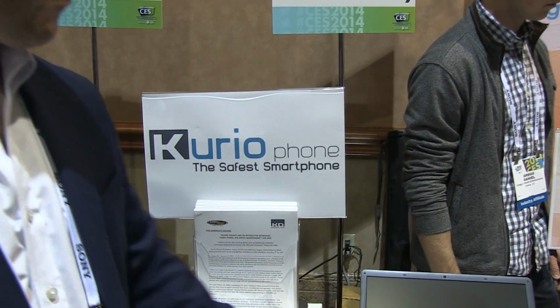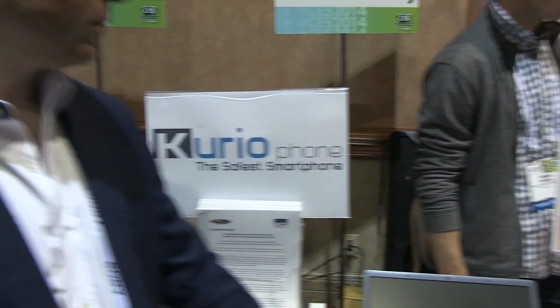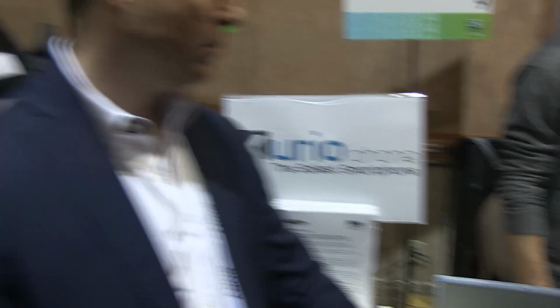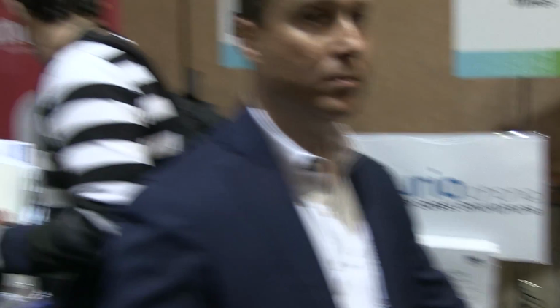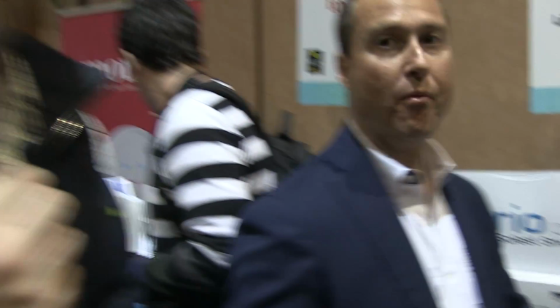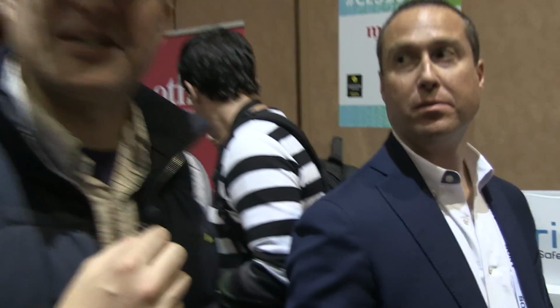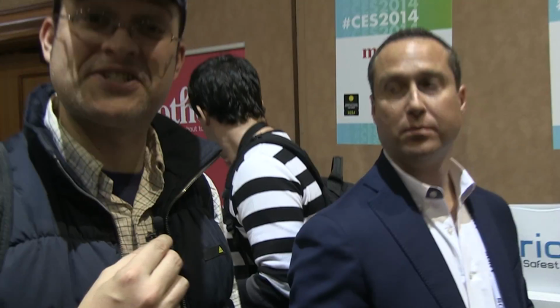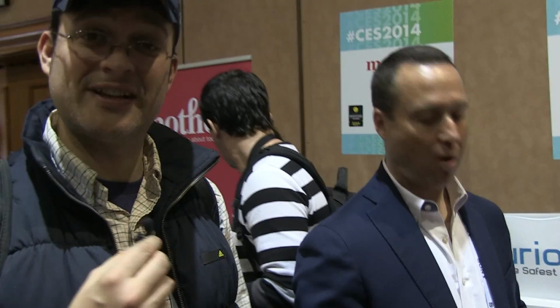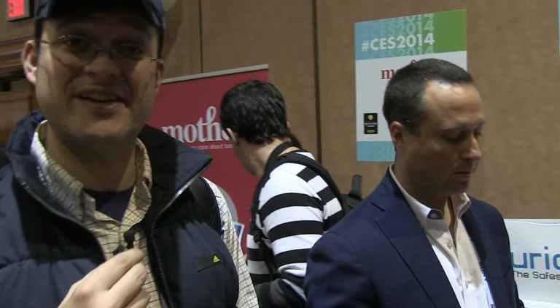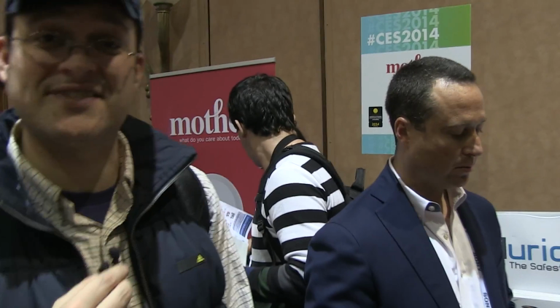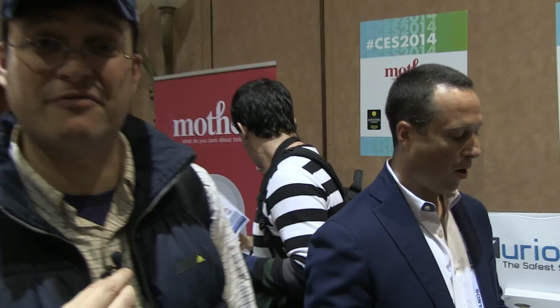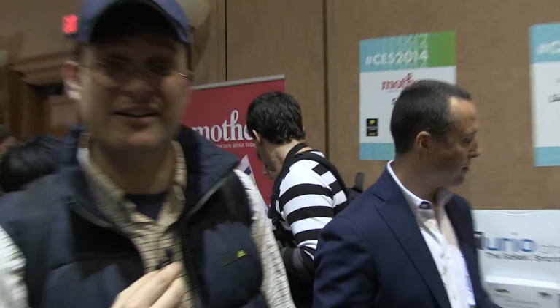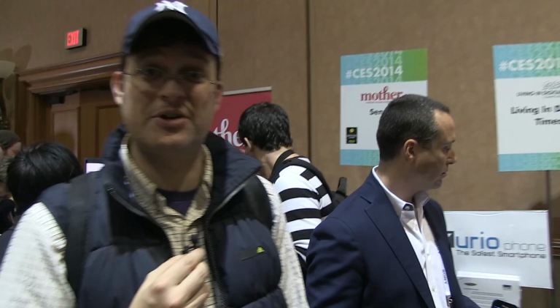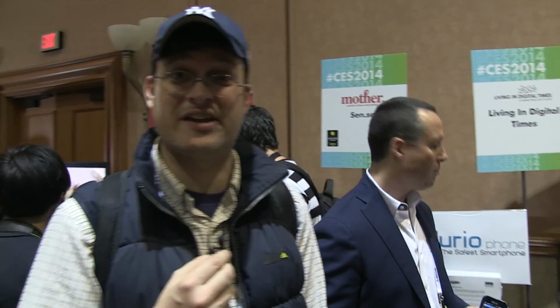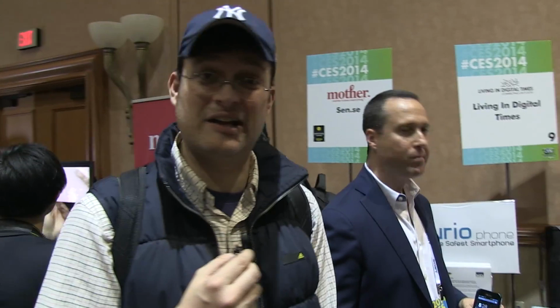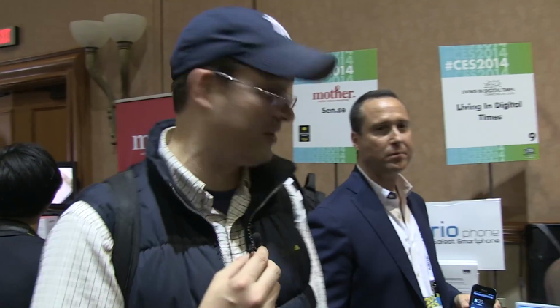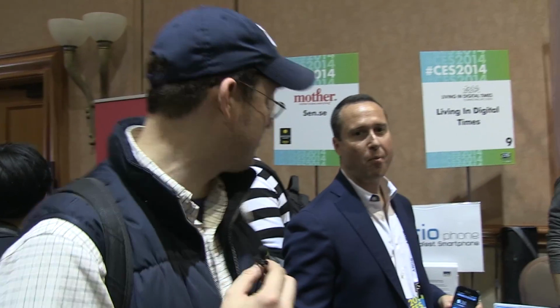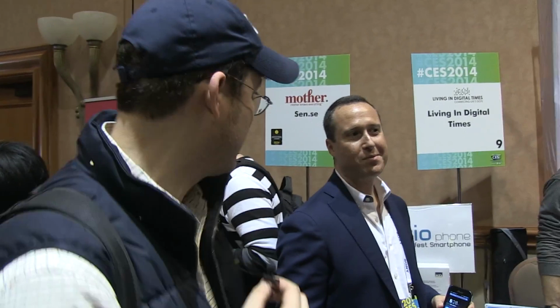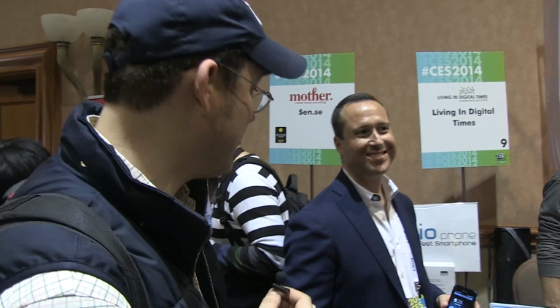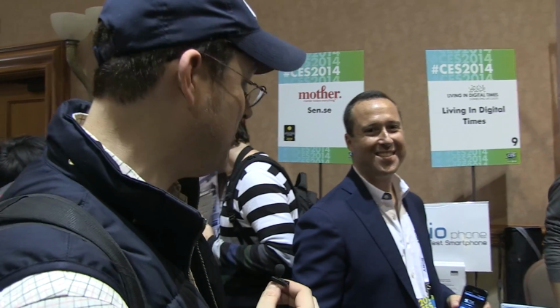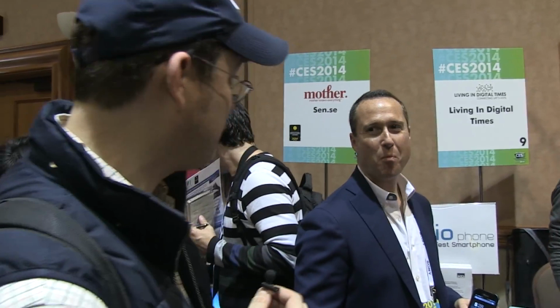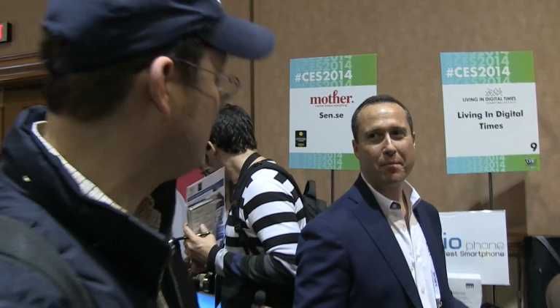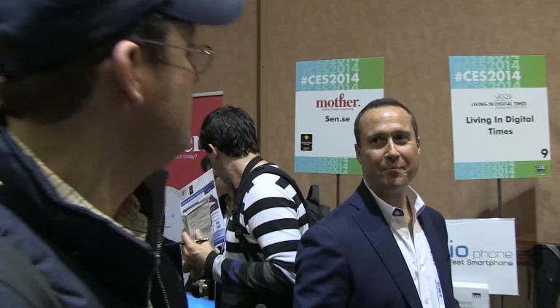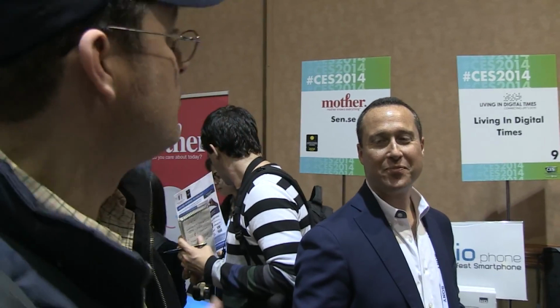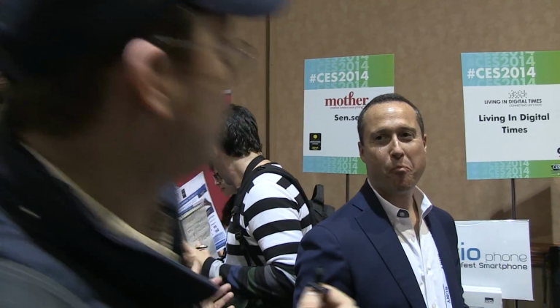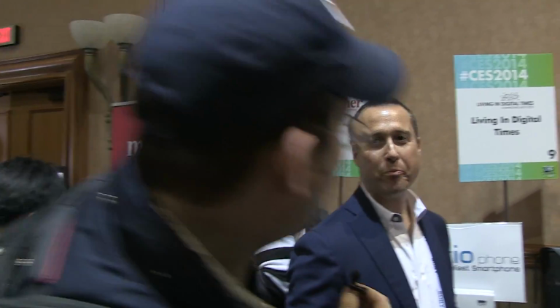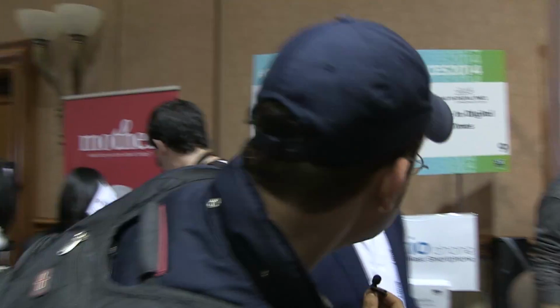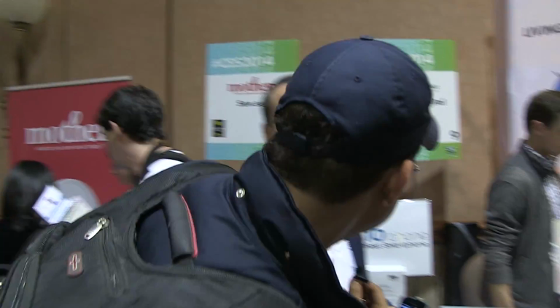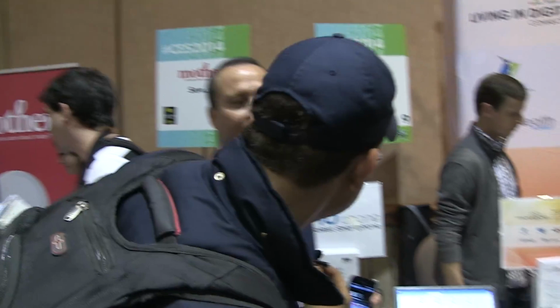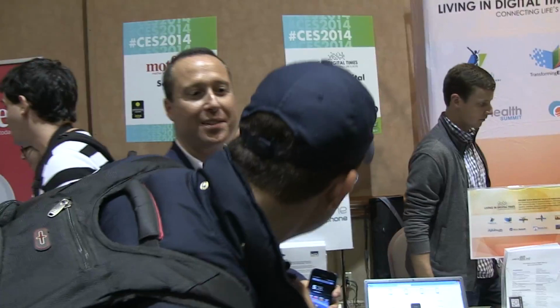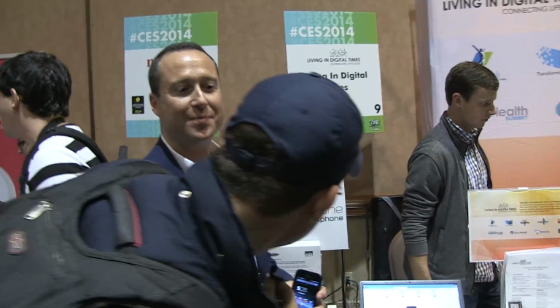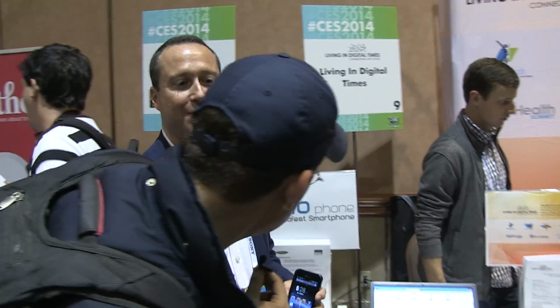Hey guys, Sascha from Mobile Geeks. We are still at CES Unveiled, and we're taking a look at a brand new Android phone from Curio.